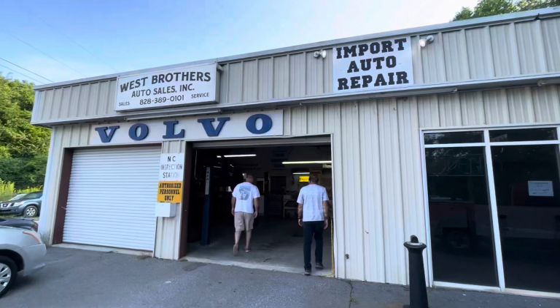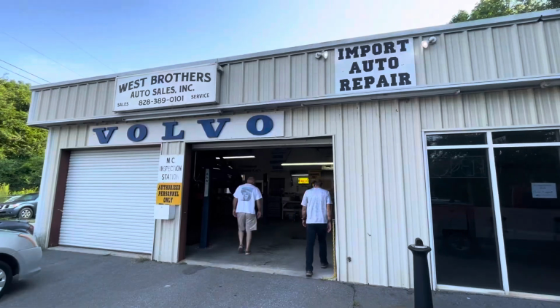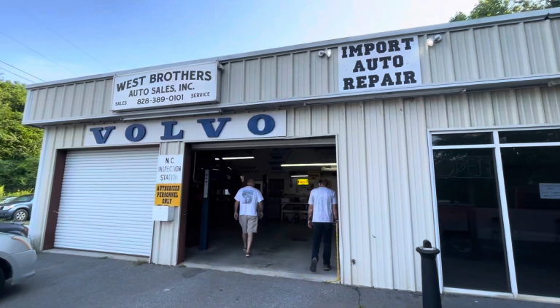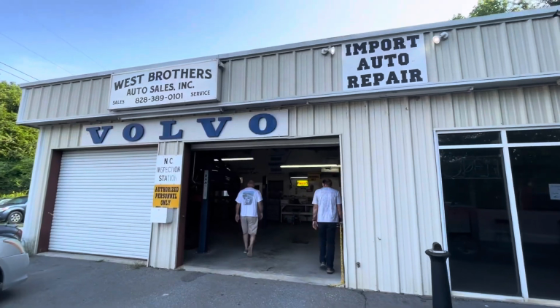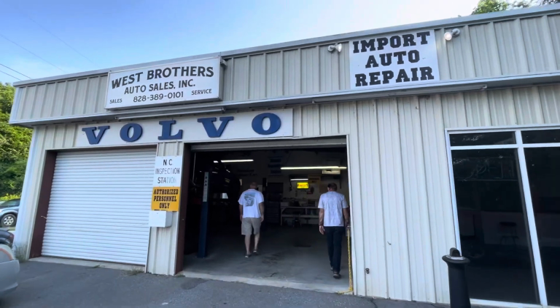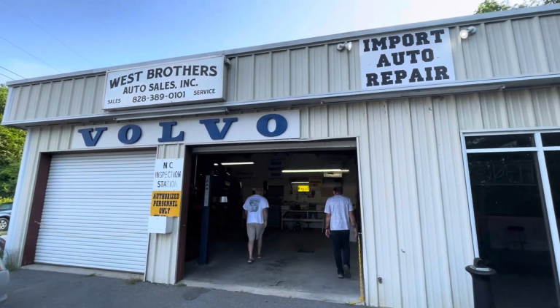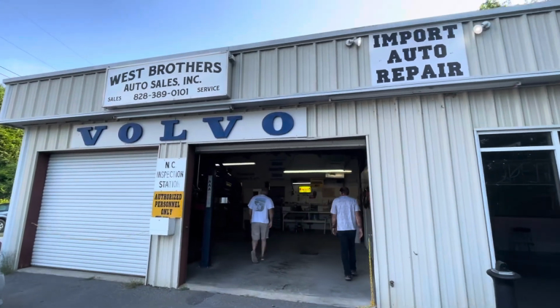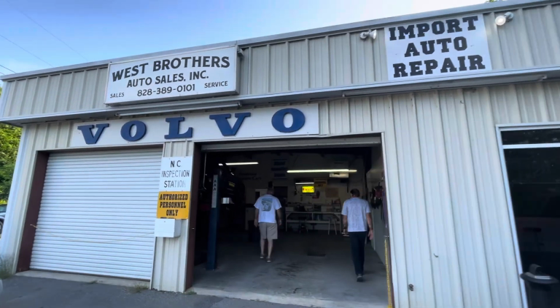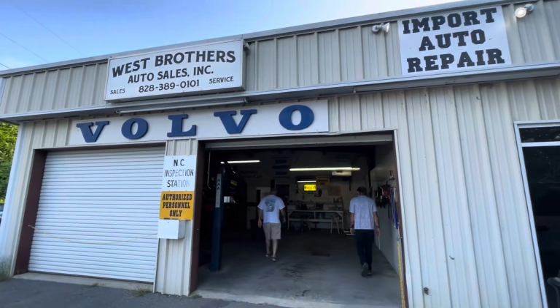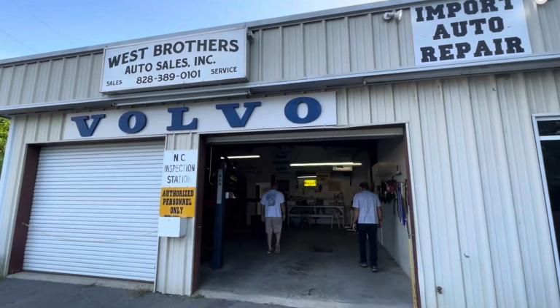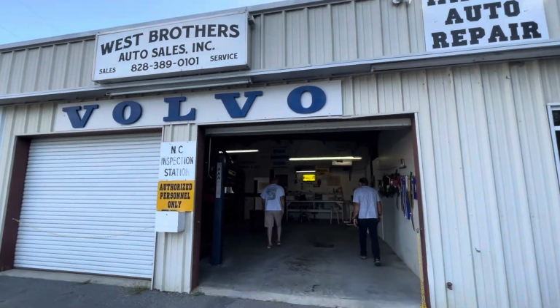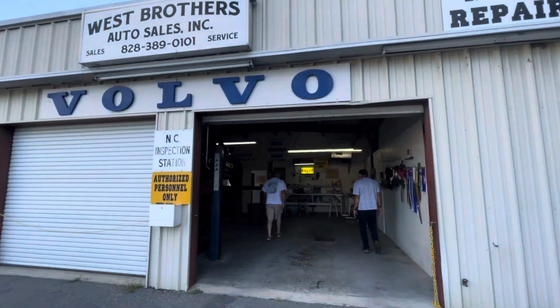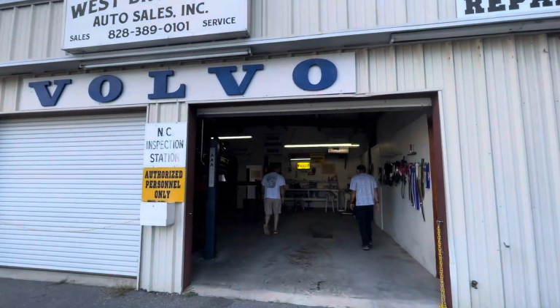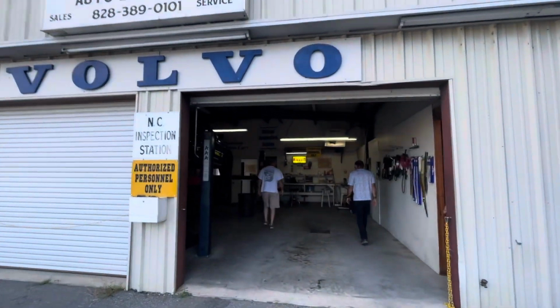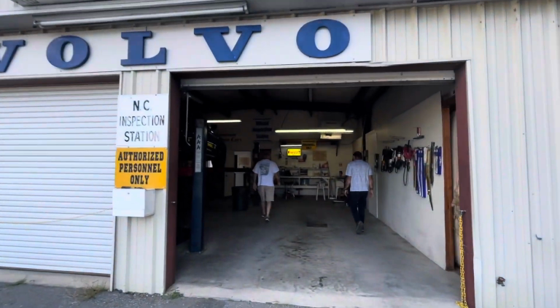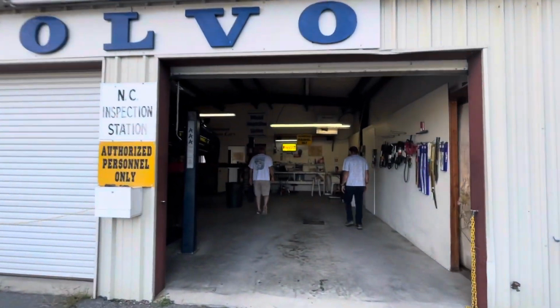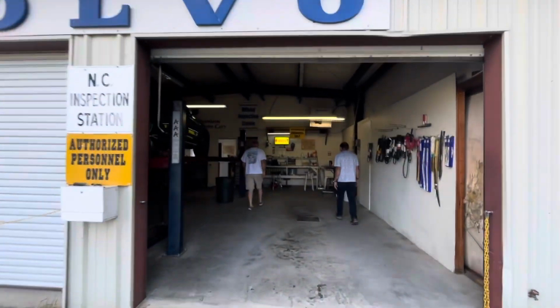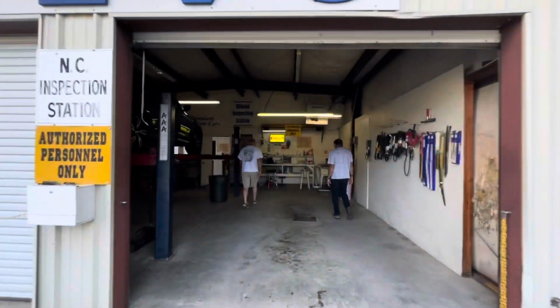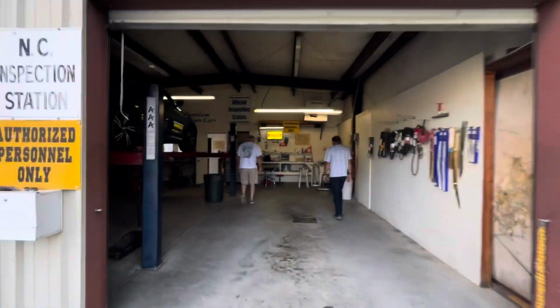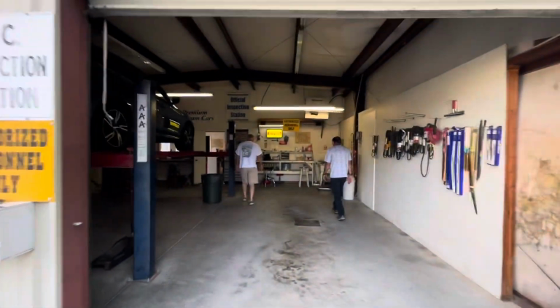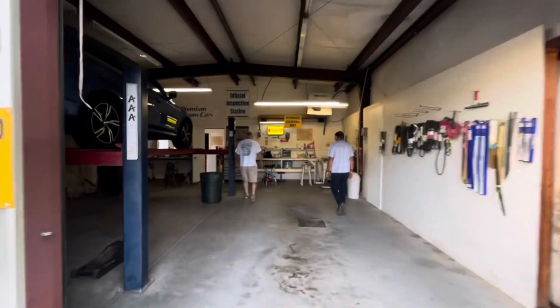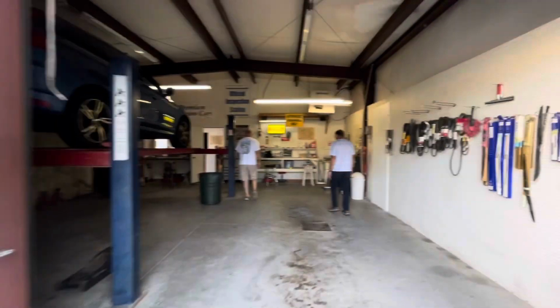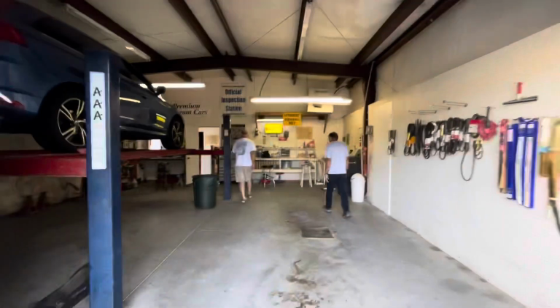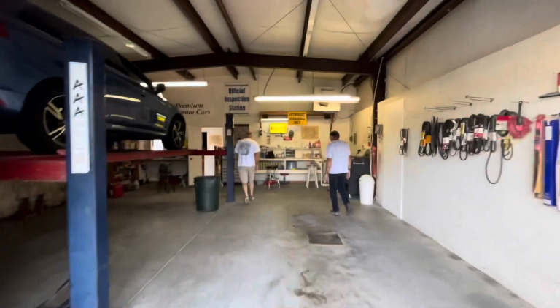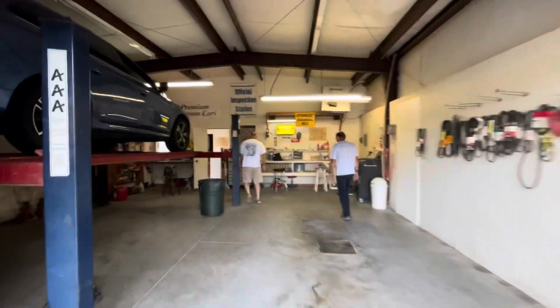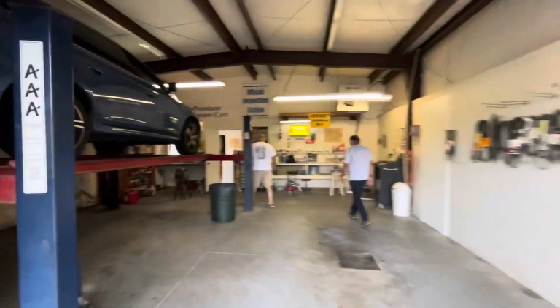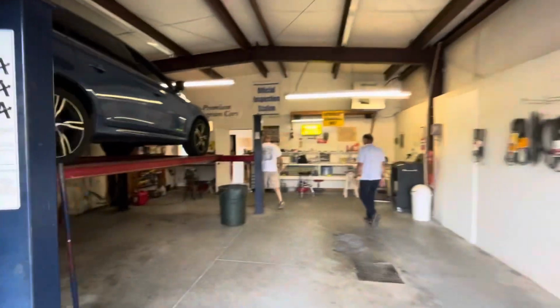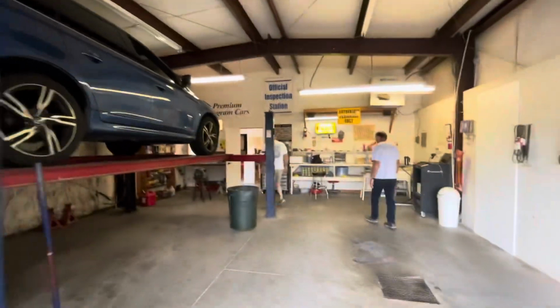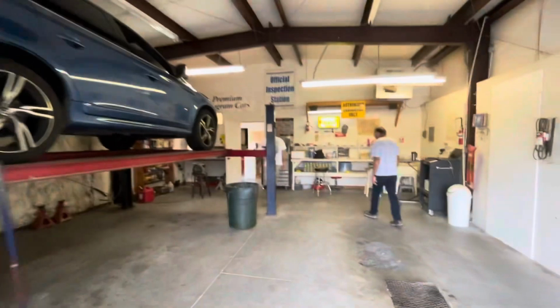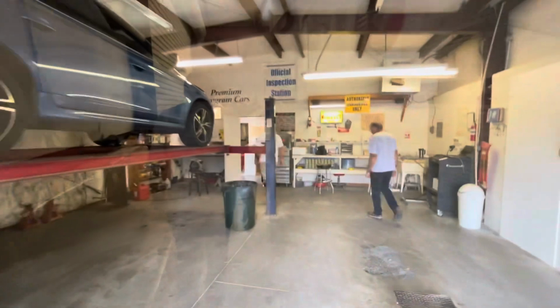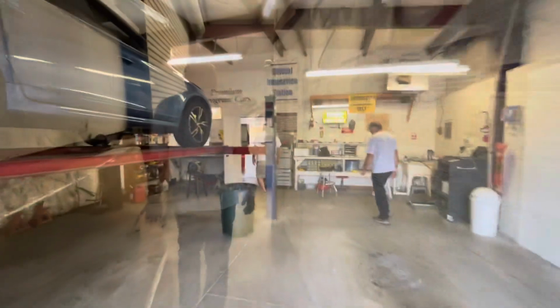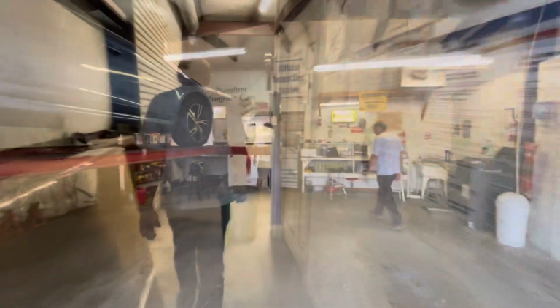This is Dave West's shop here in Hayesville. I'm glad I caught him — he's always got some cool stuff back here. Let's see what he's got.